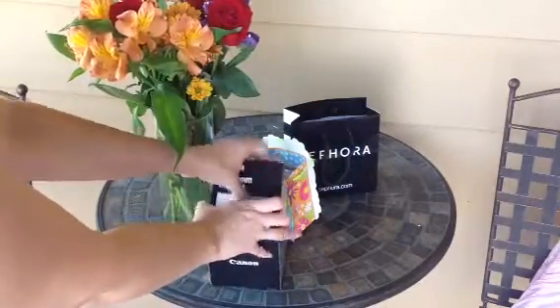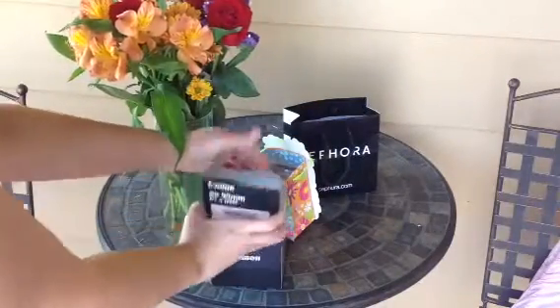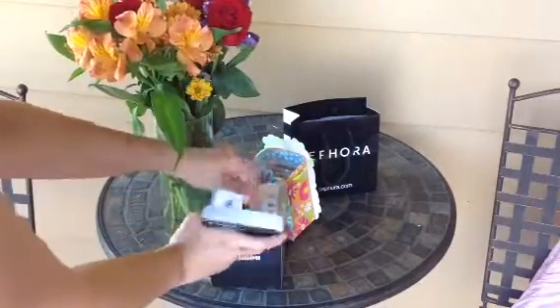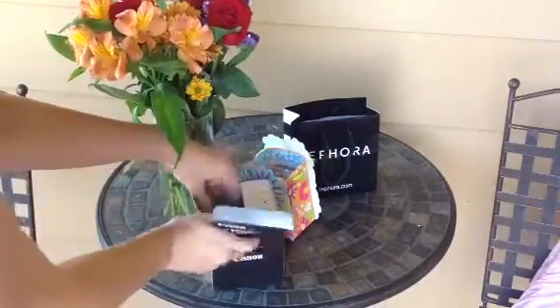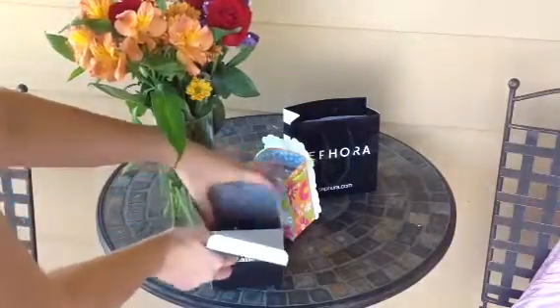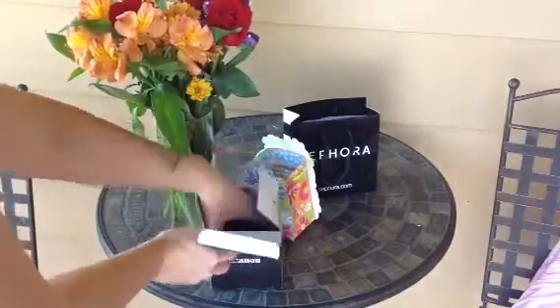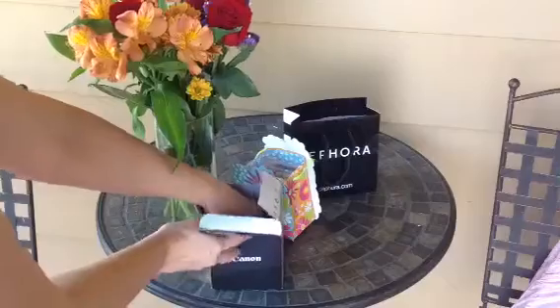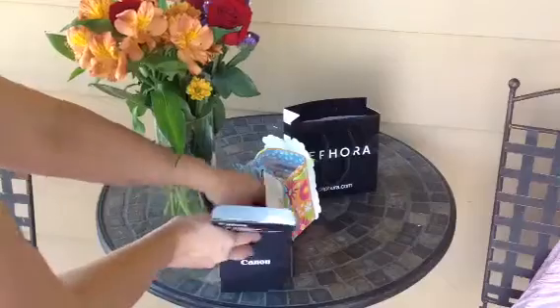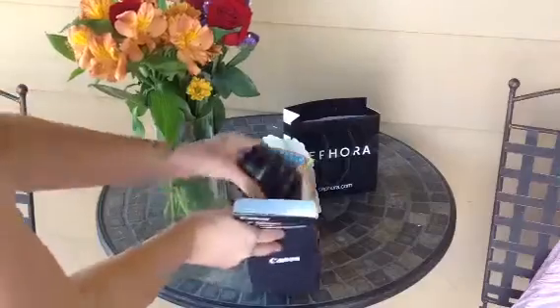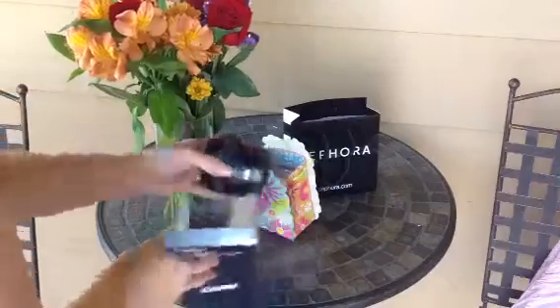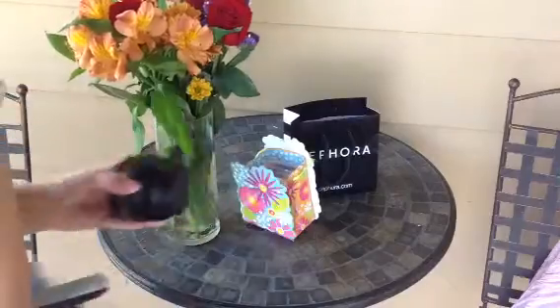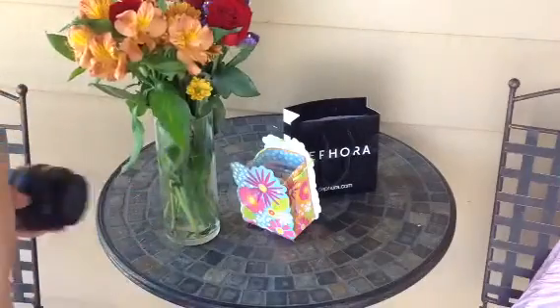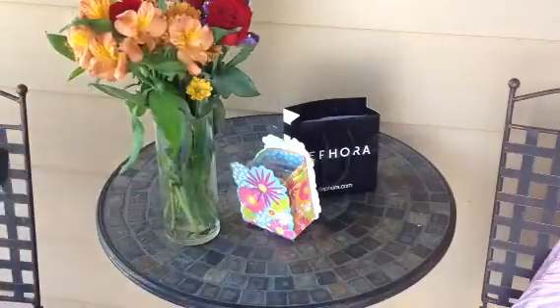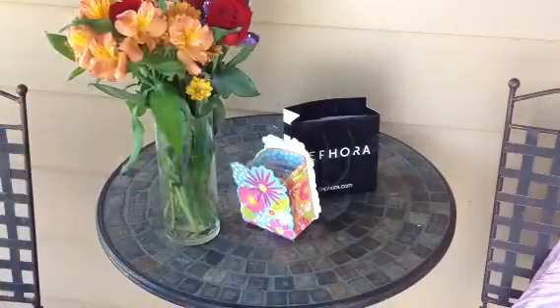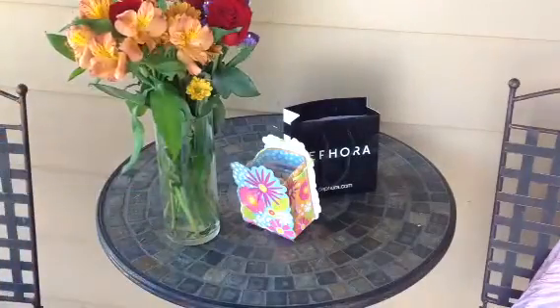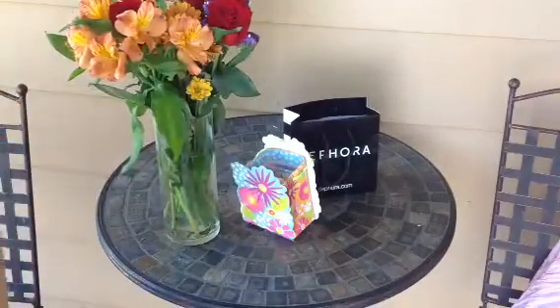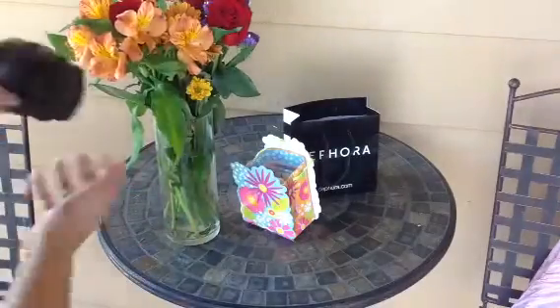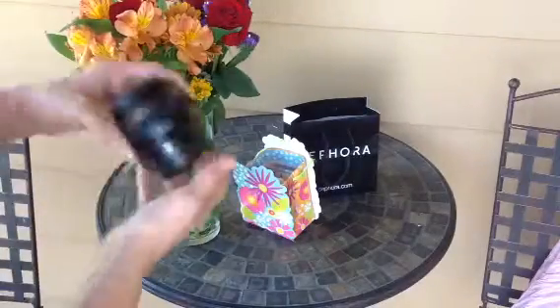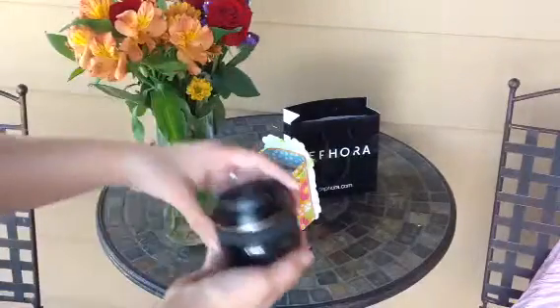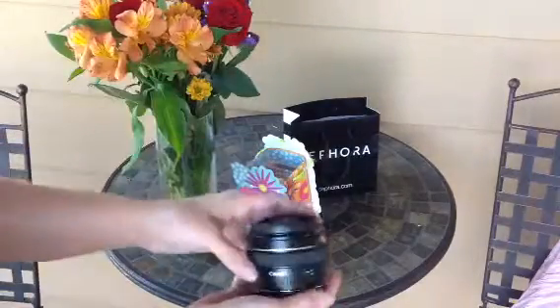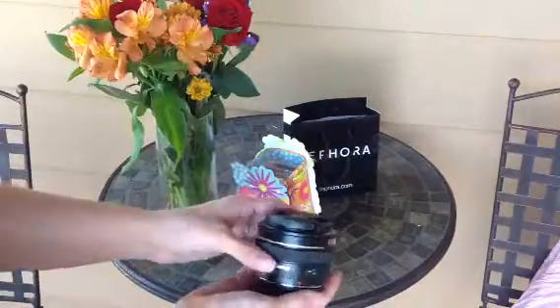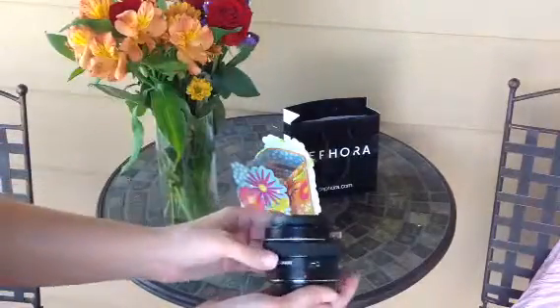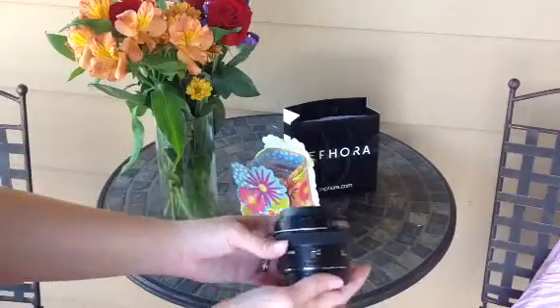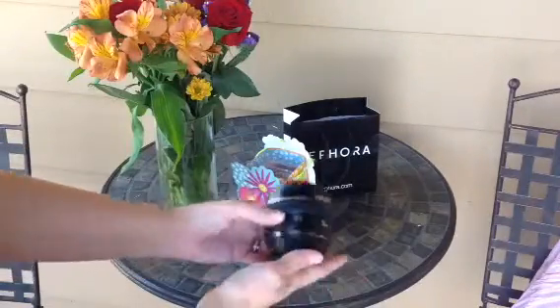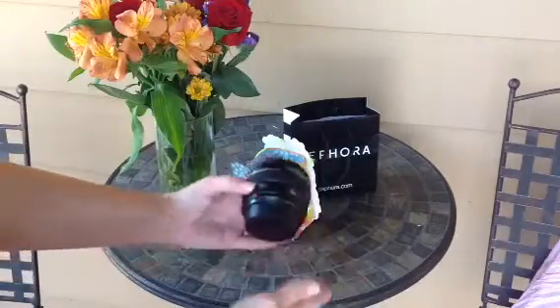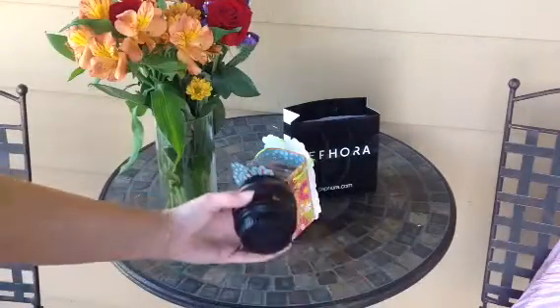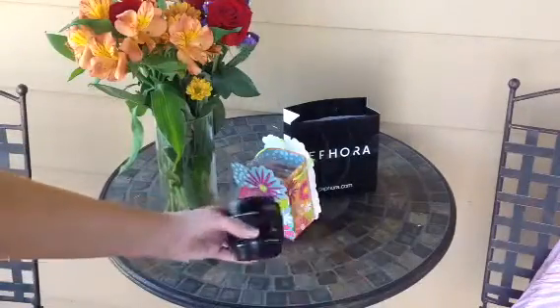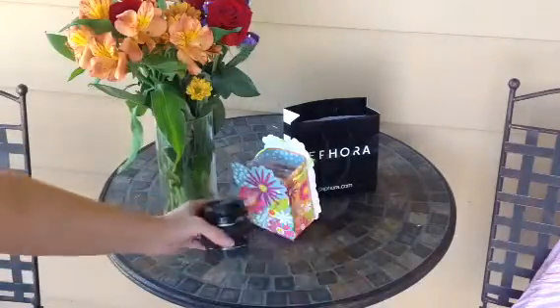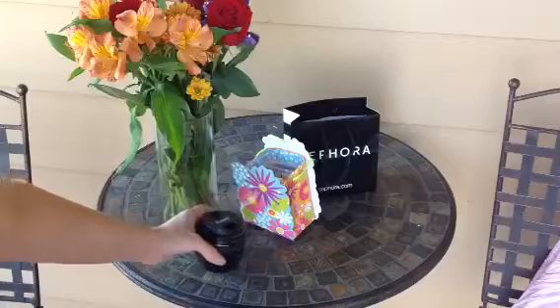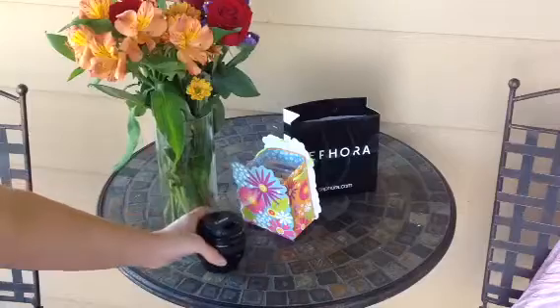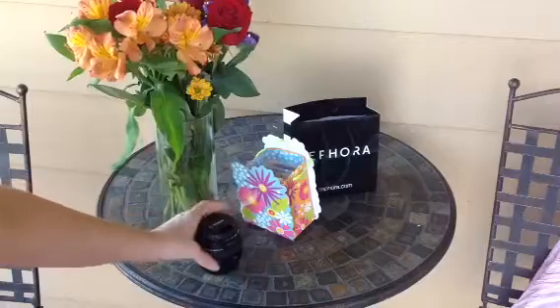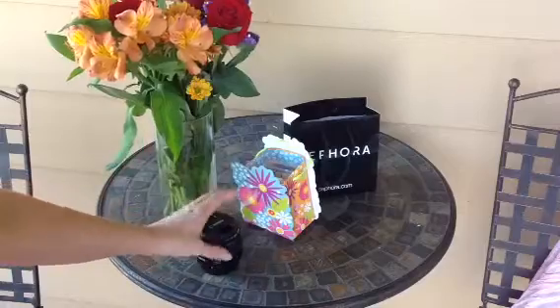I haven't got to try it out yet — it just came today. But it looks like this and I already love it.